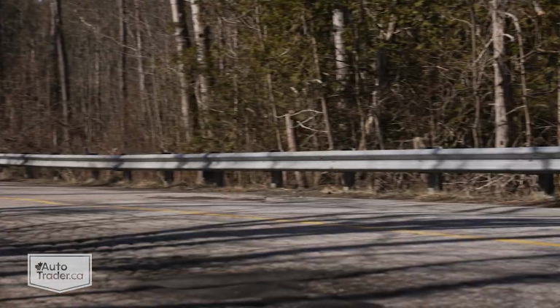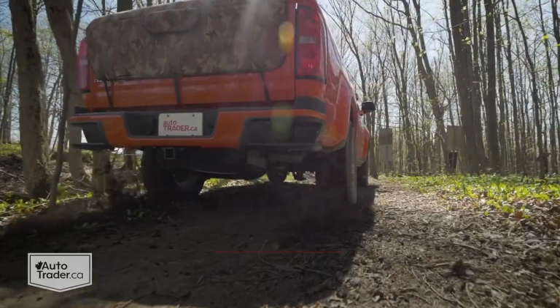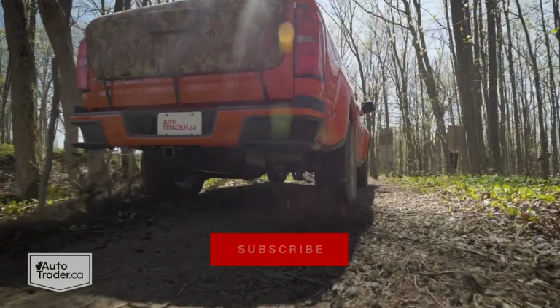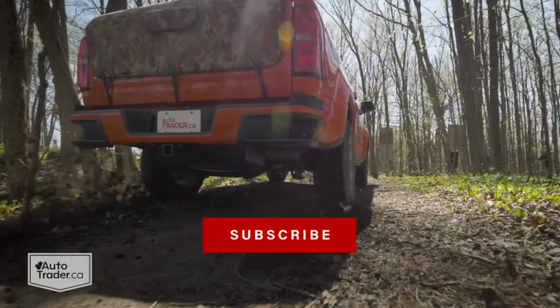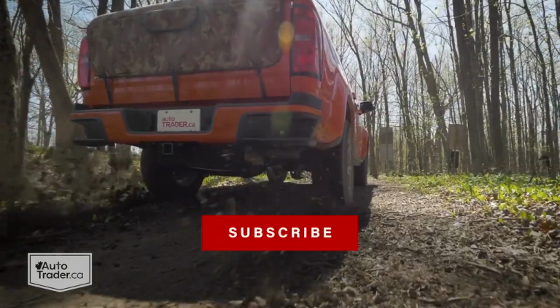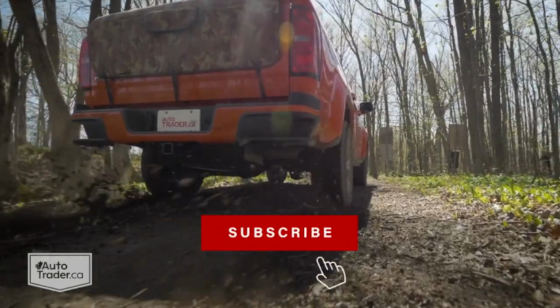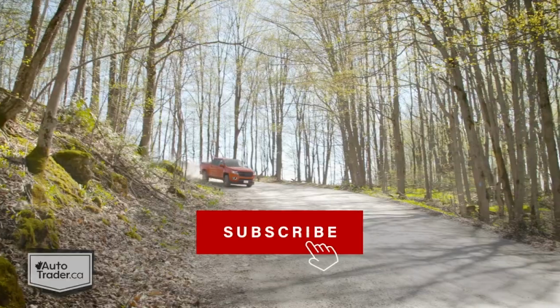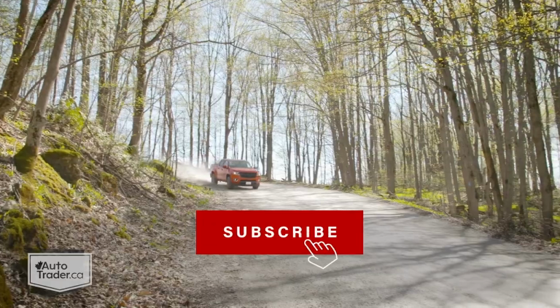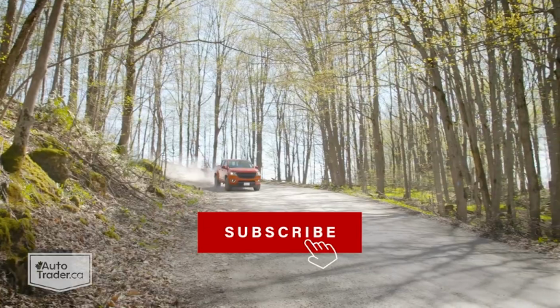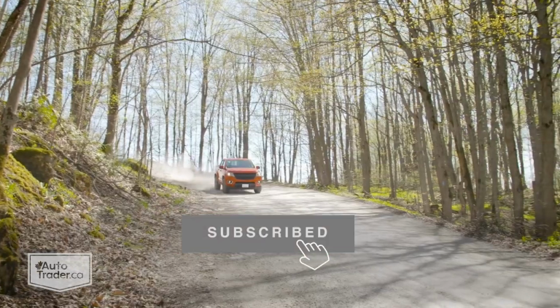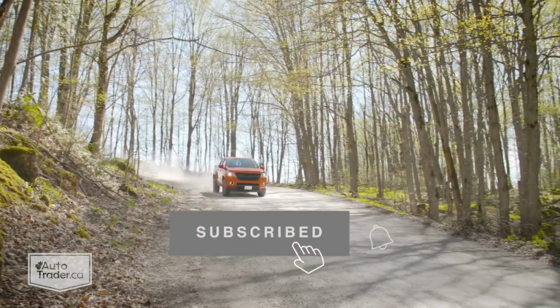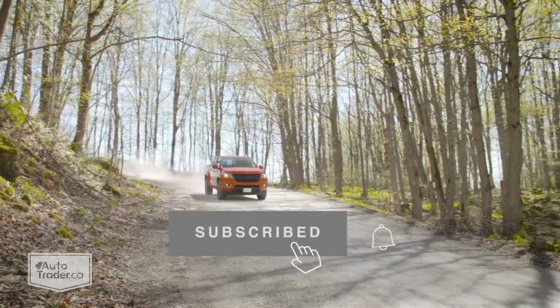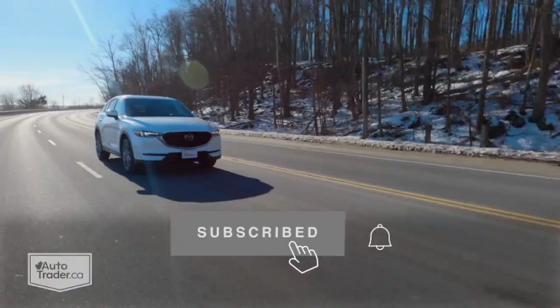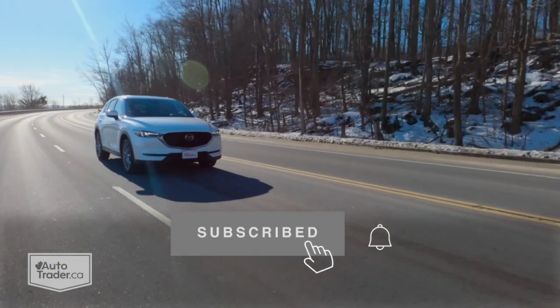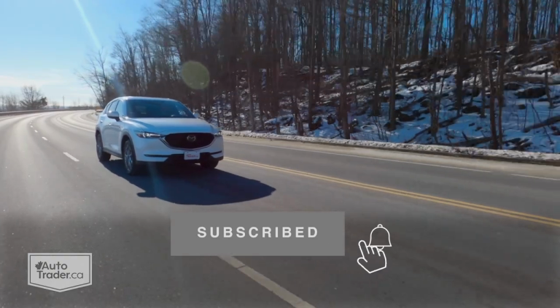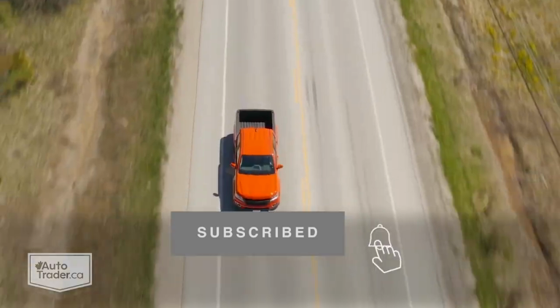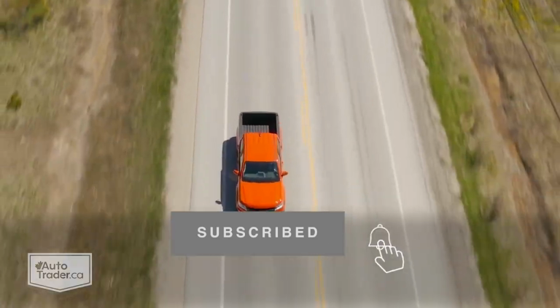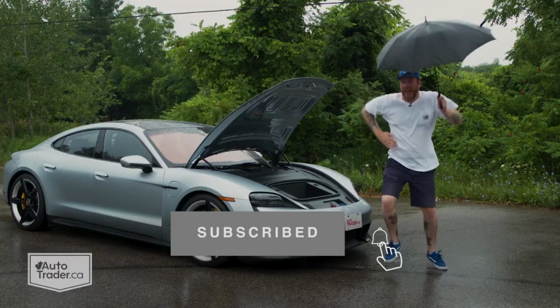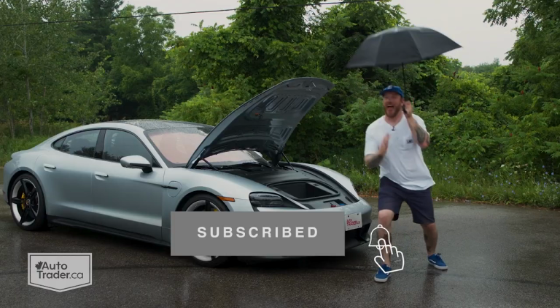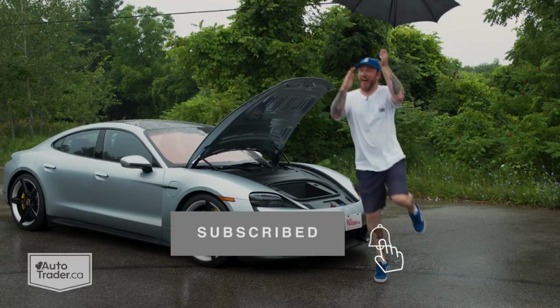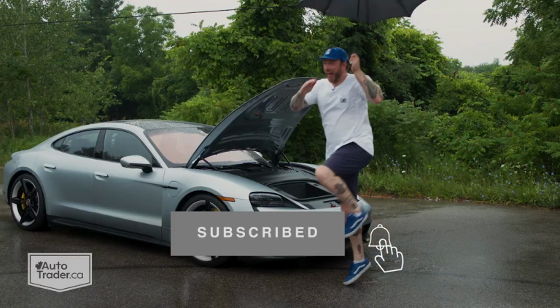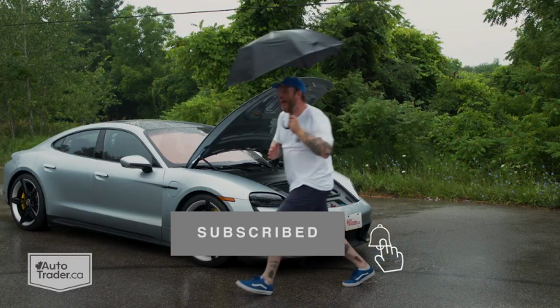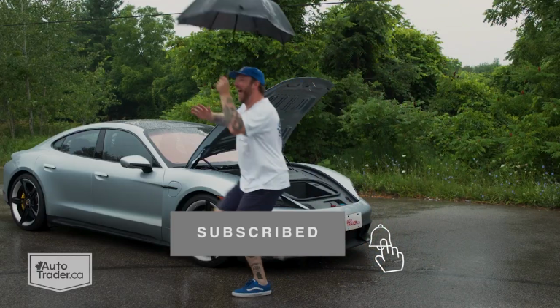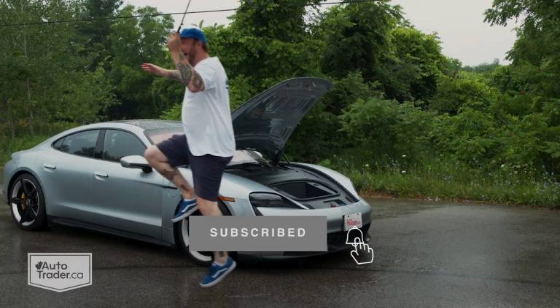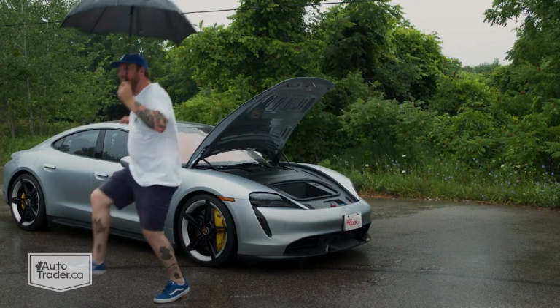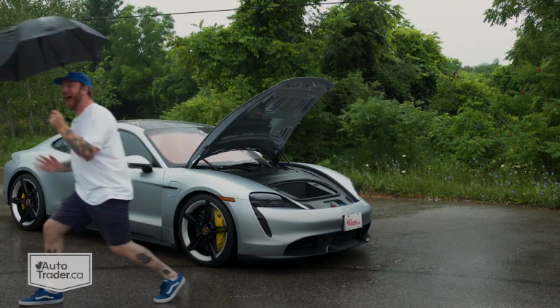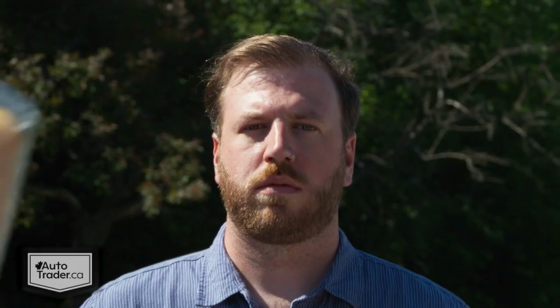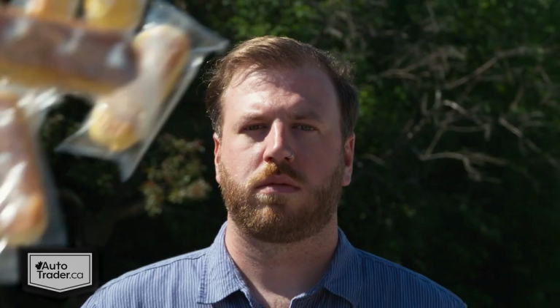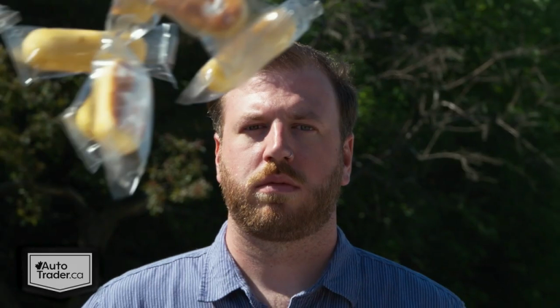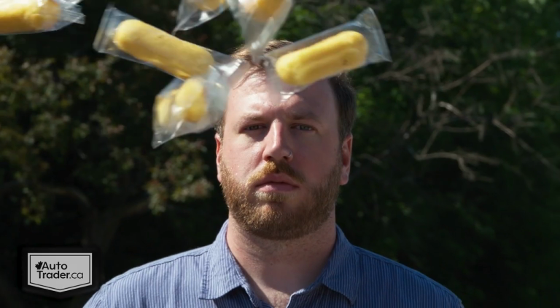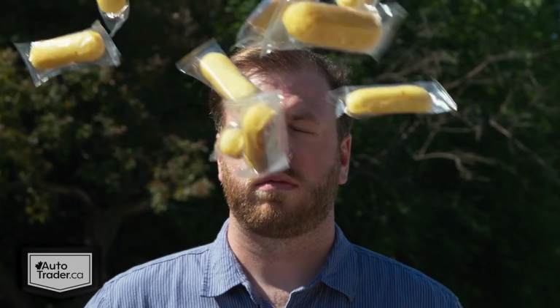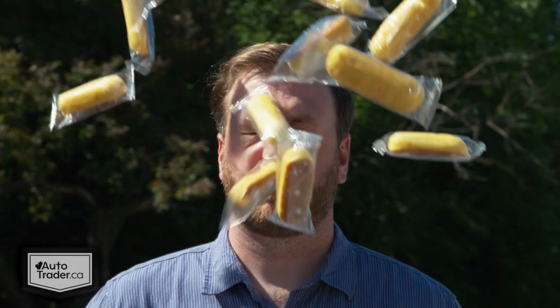For more expert car reviews, don't forget to share our channel and subscribe so you can catch some of this and maybe even a little of that.